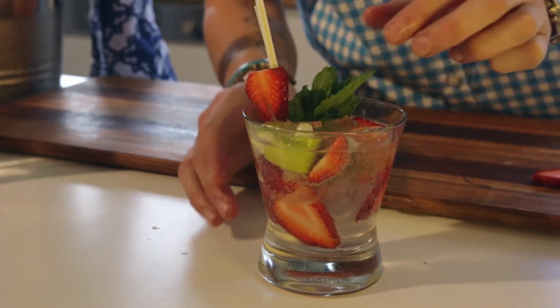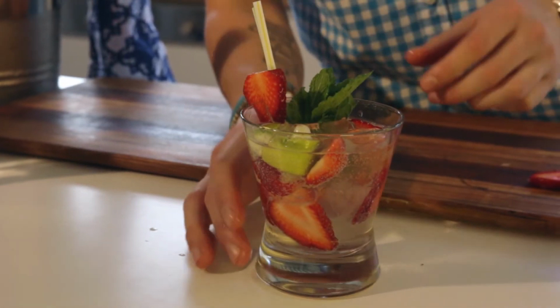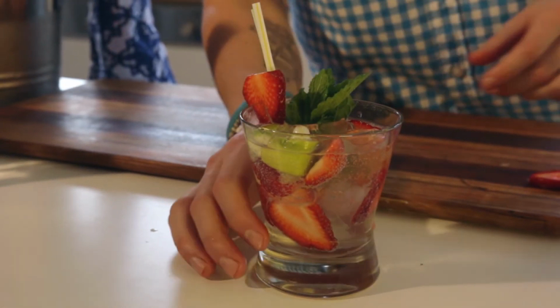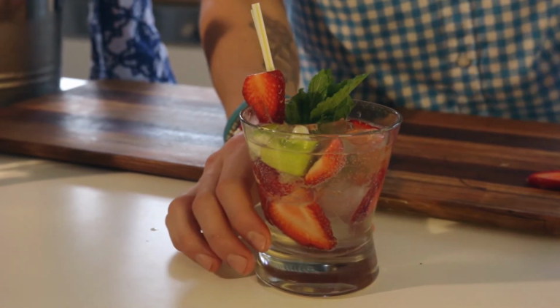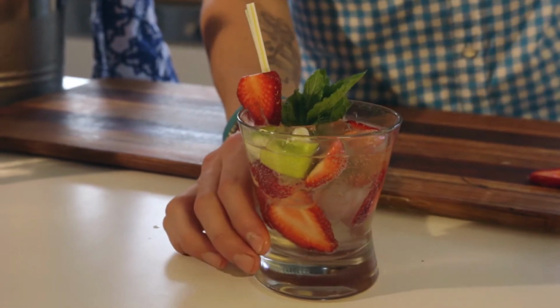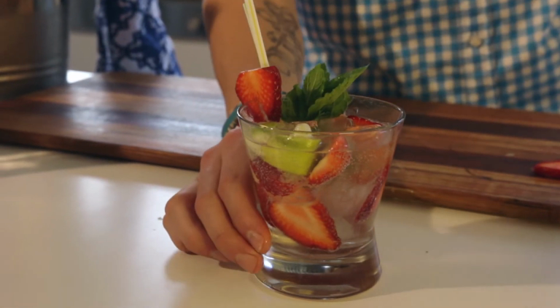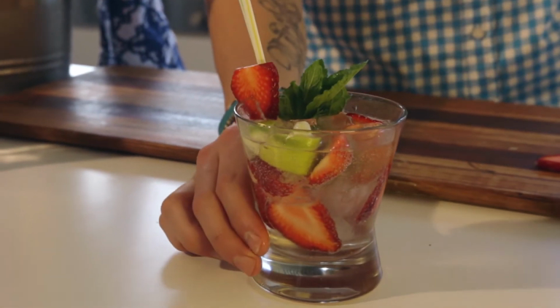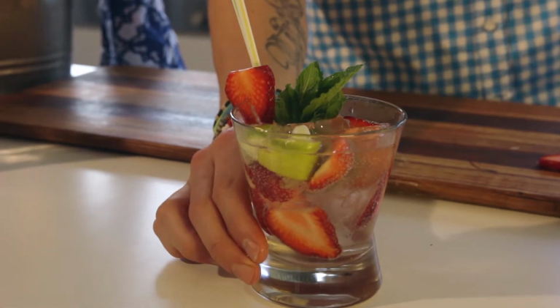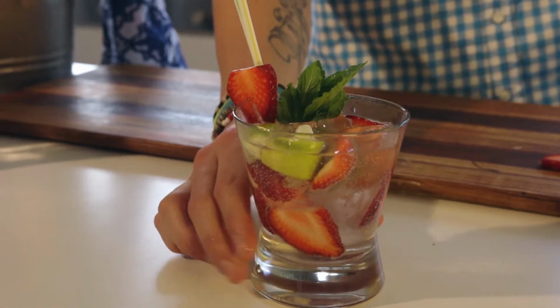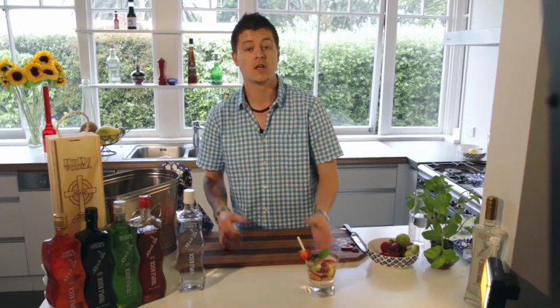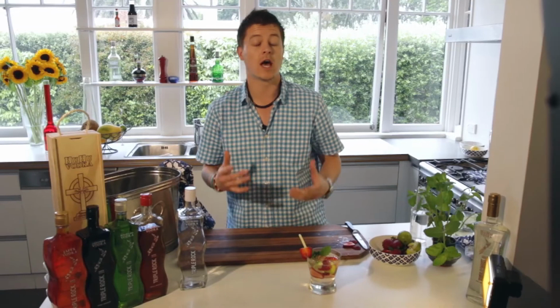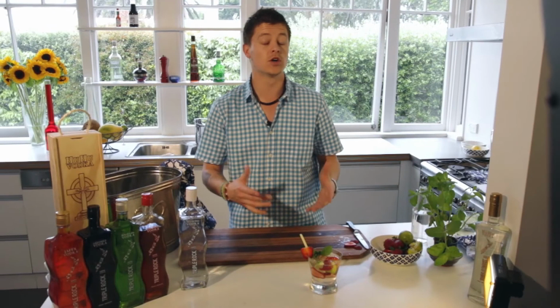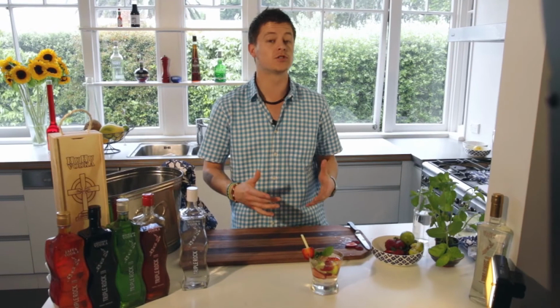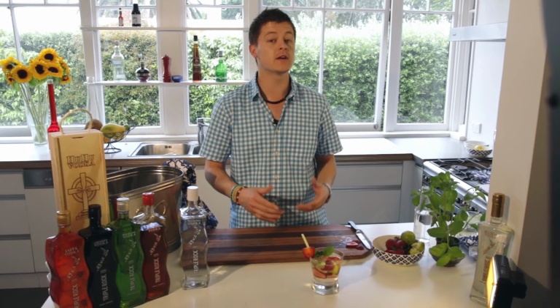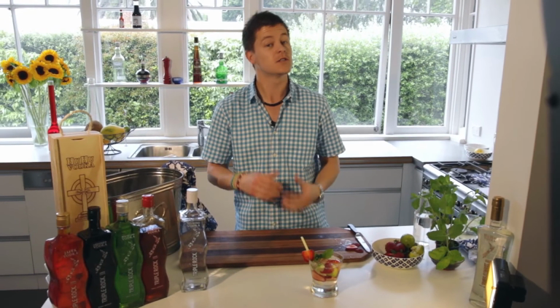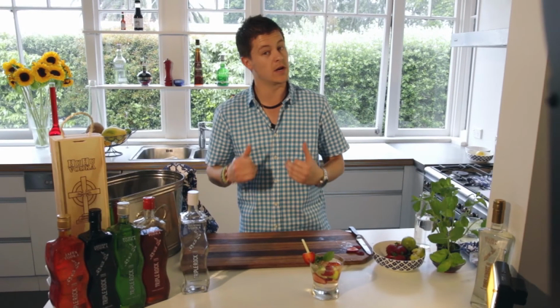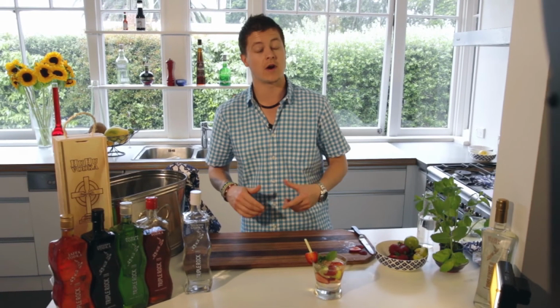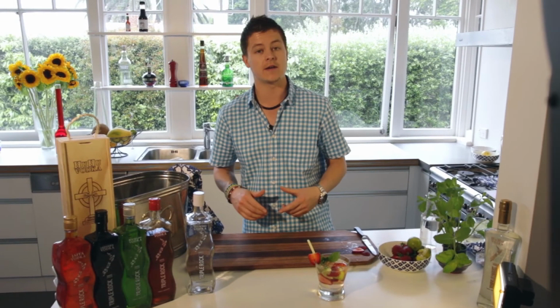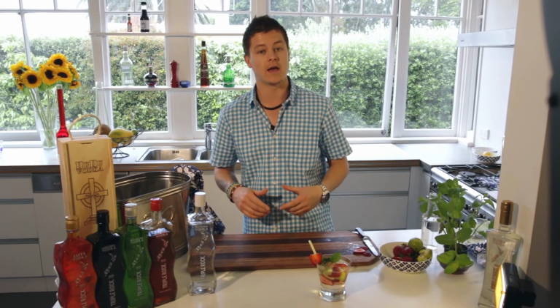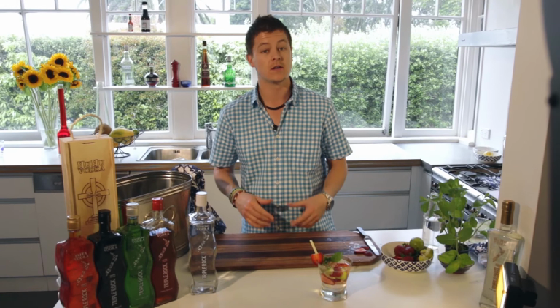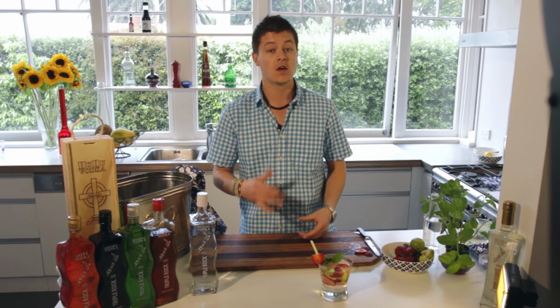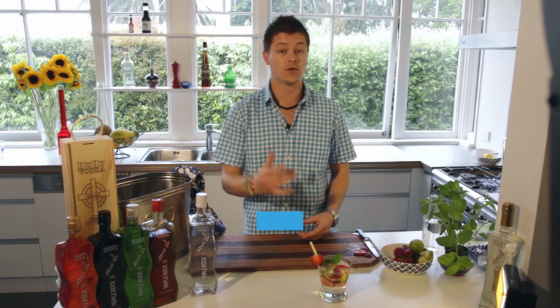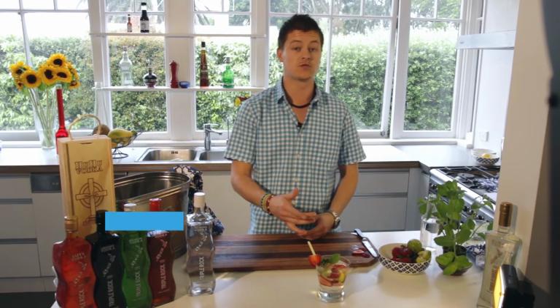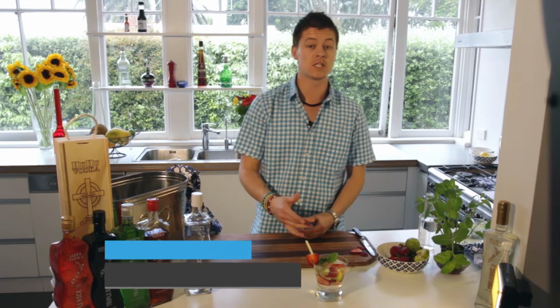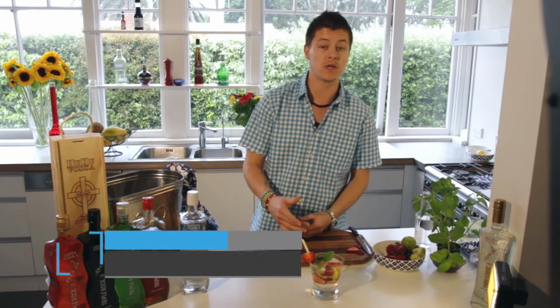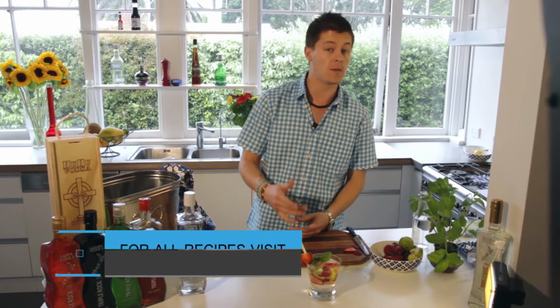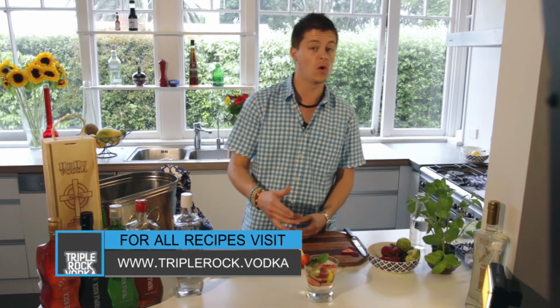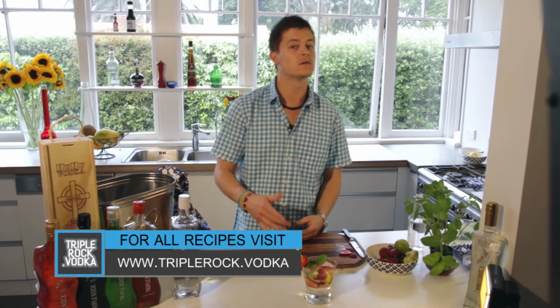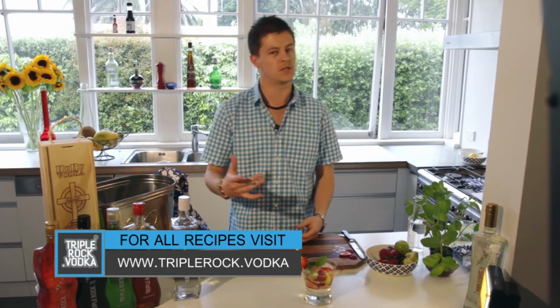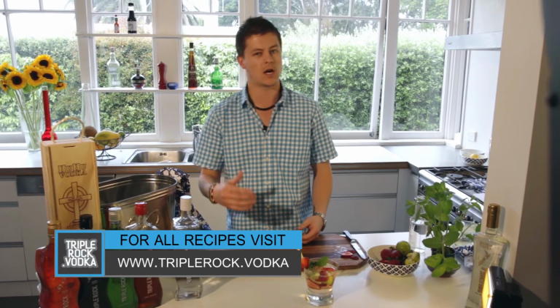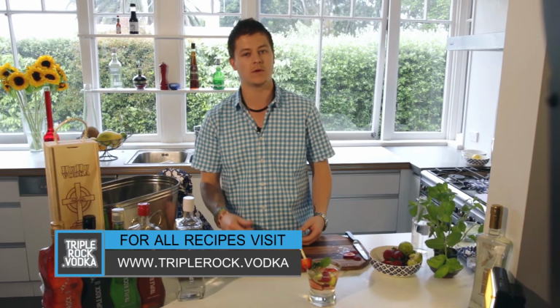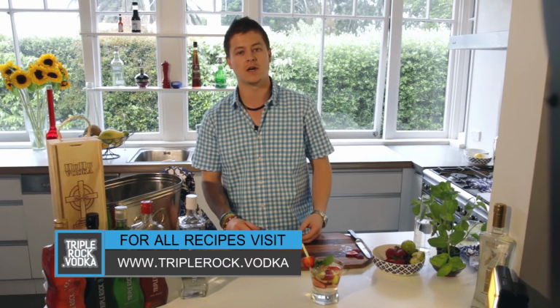And there it is — Strawberry Fields. A good drink to end a great day. For this recipe and more, check out our website.